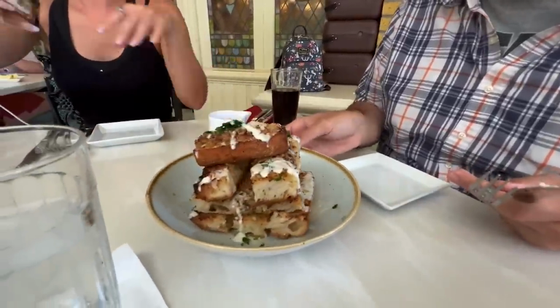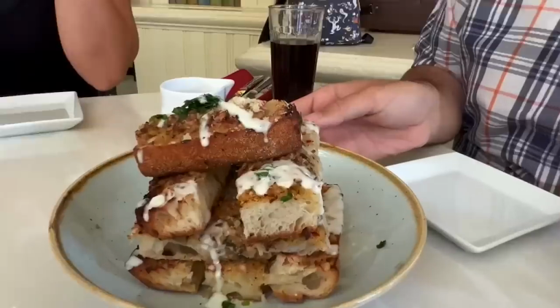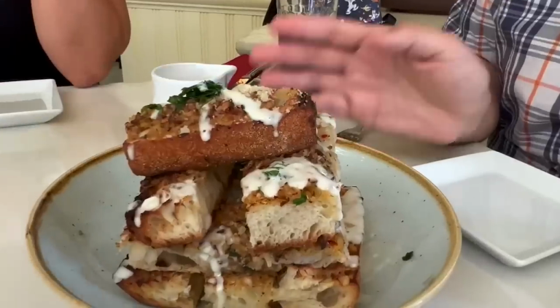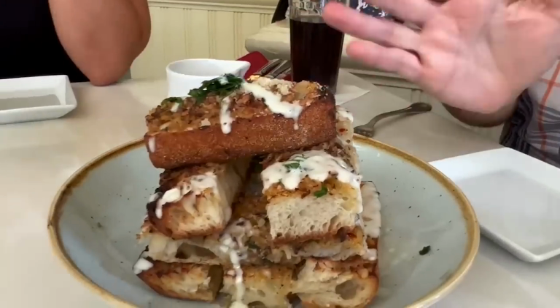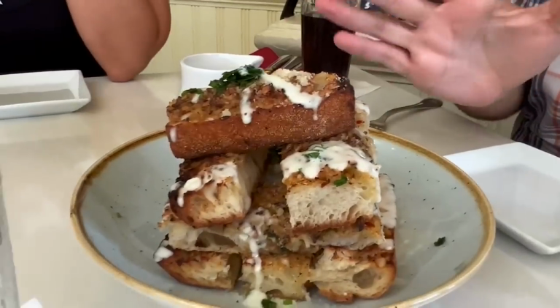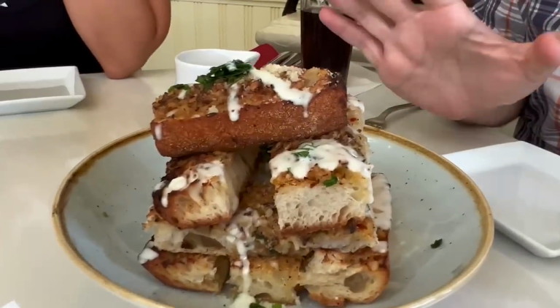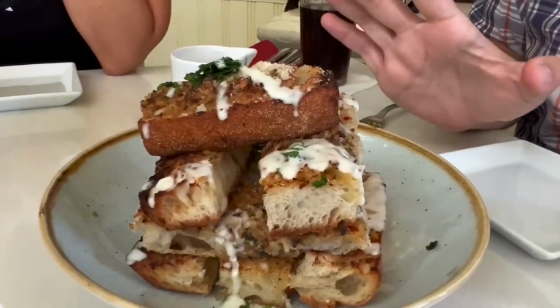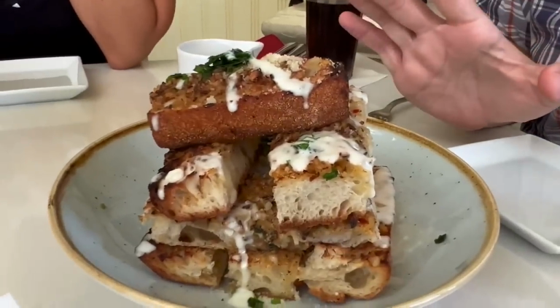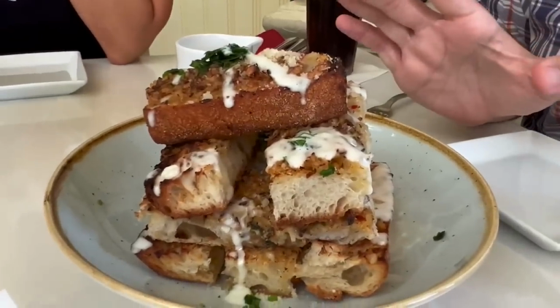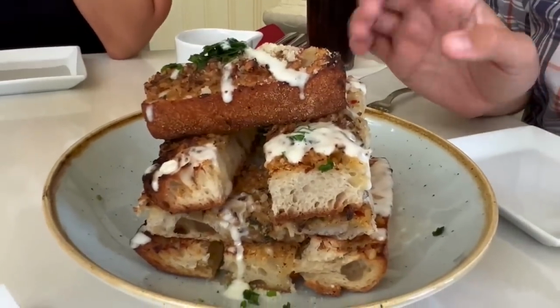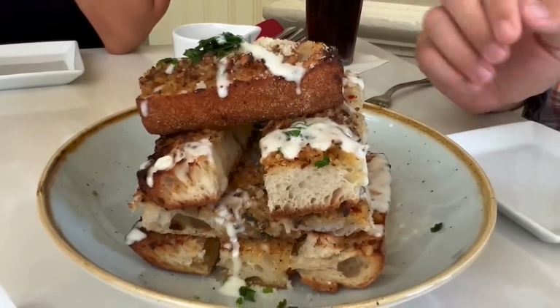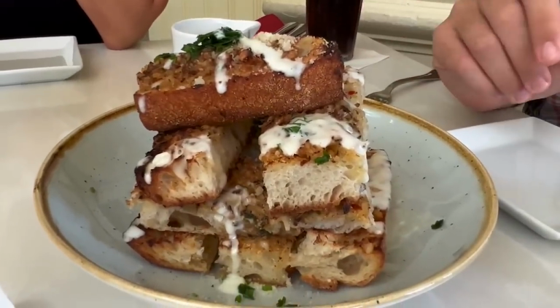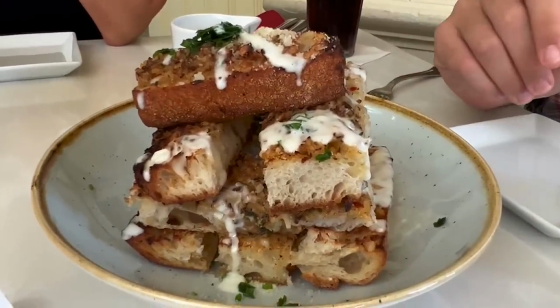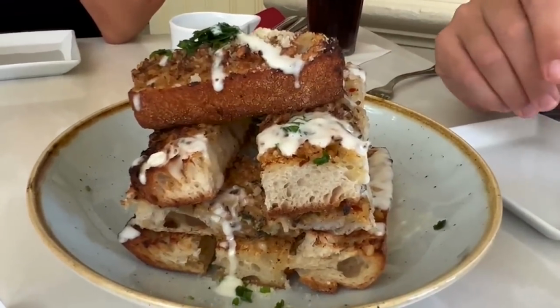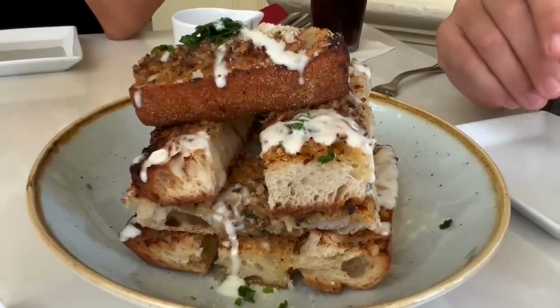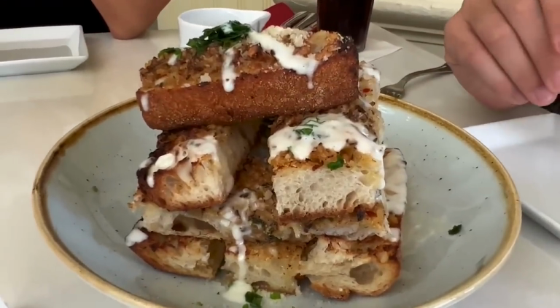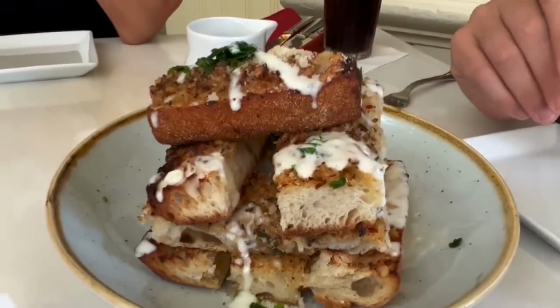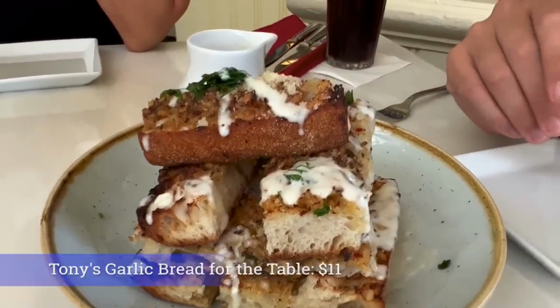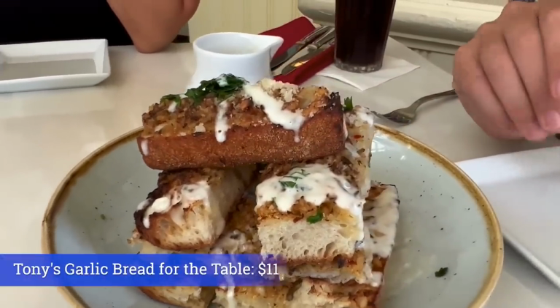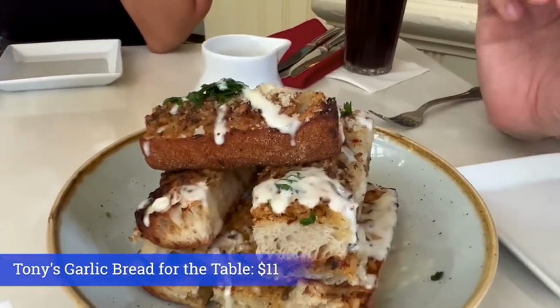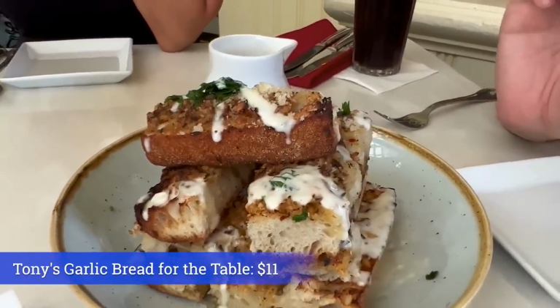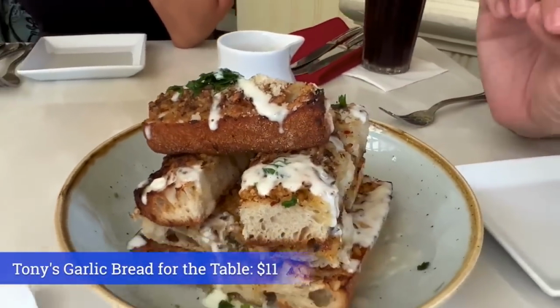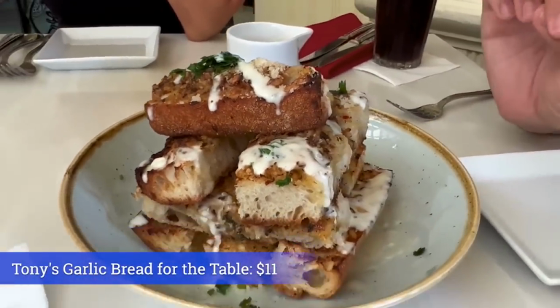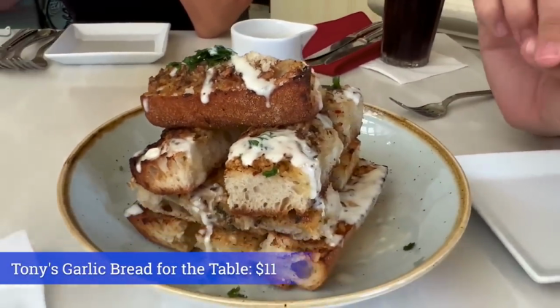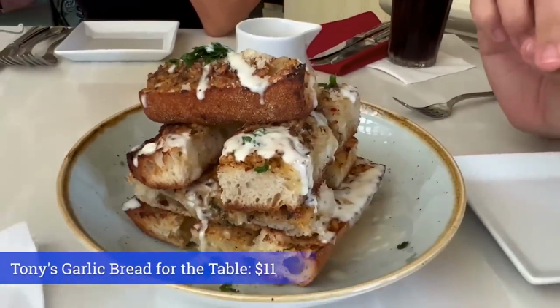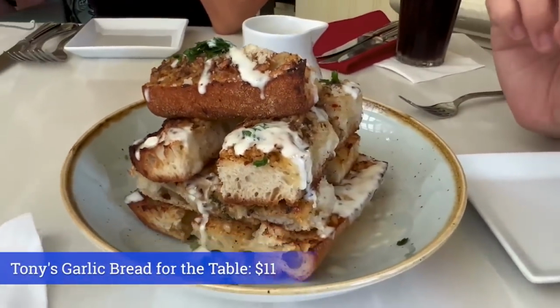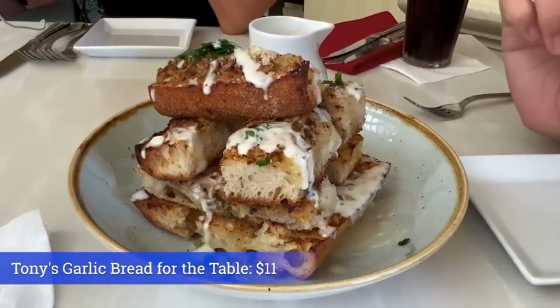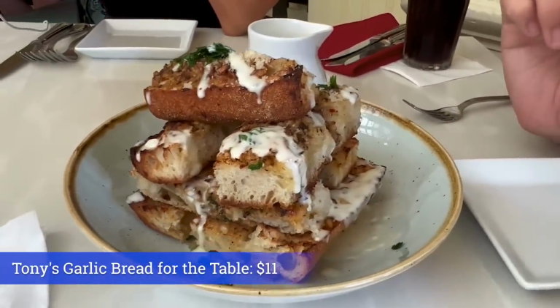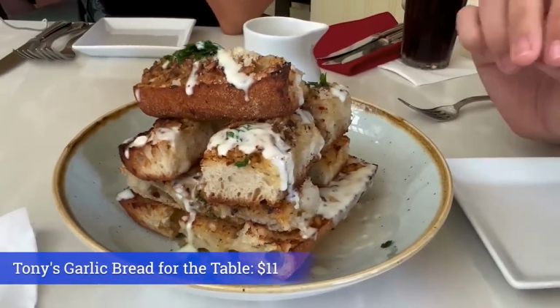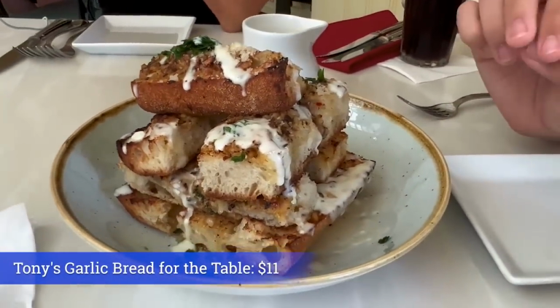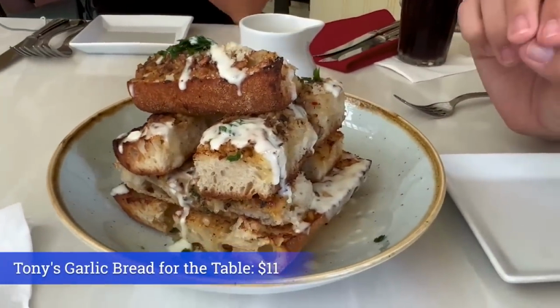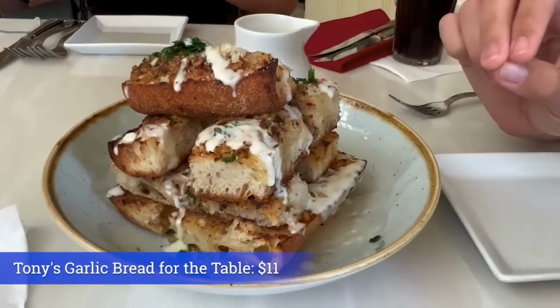This amazing thing is Tony's garlic bread for the table. It's toasted ciabatta.